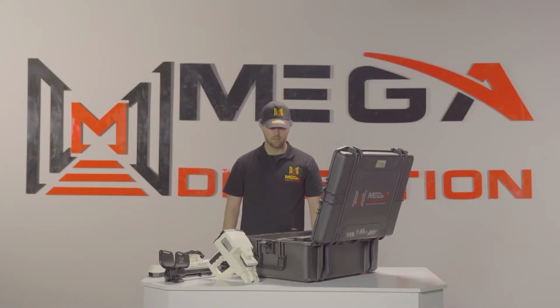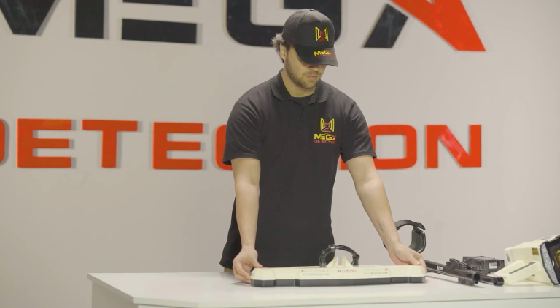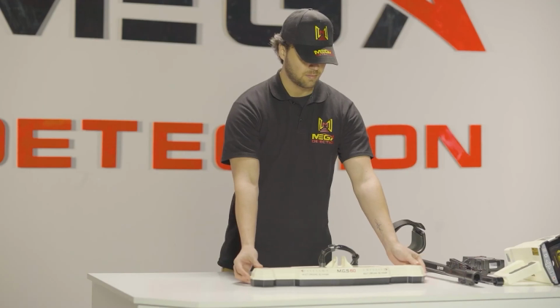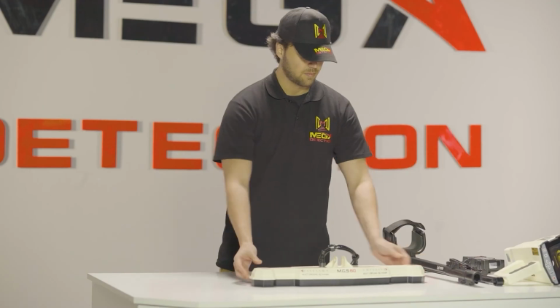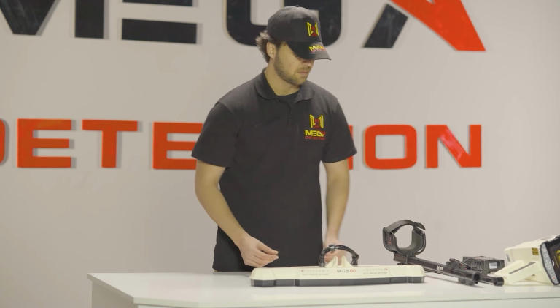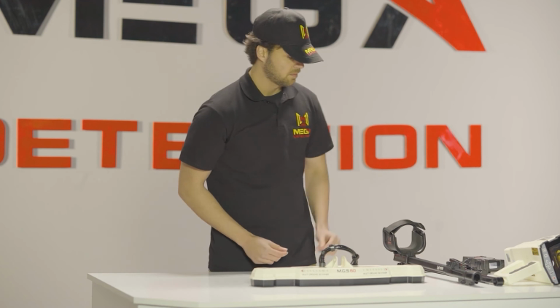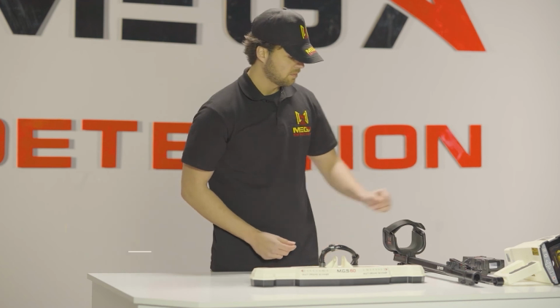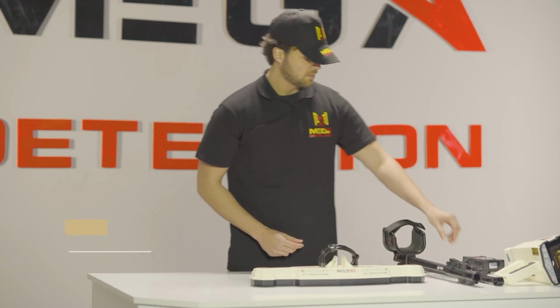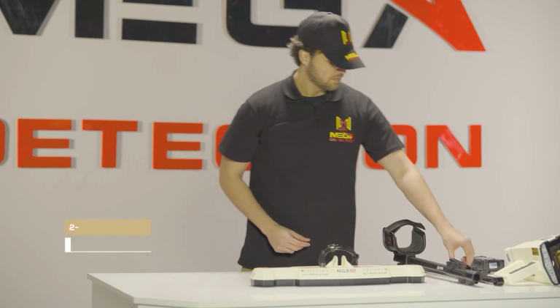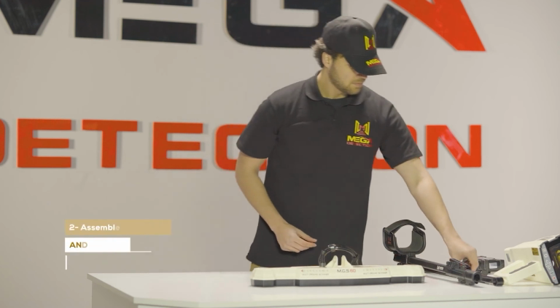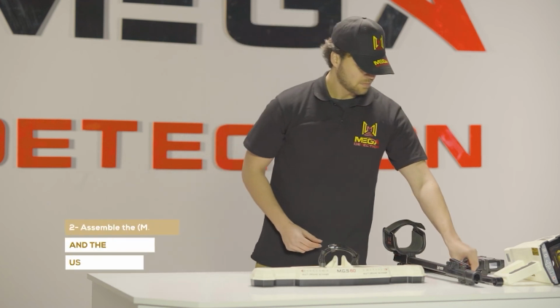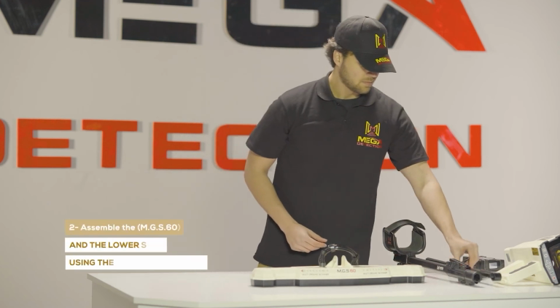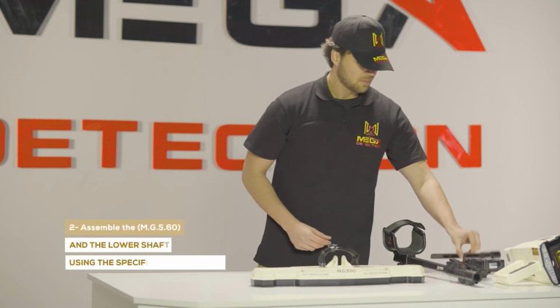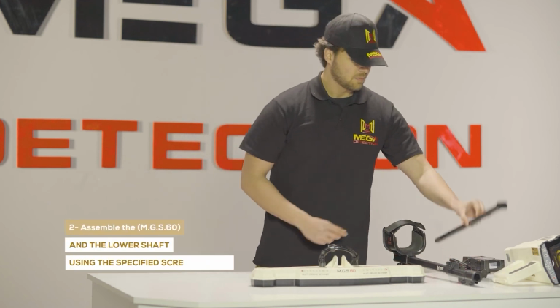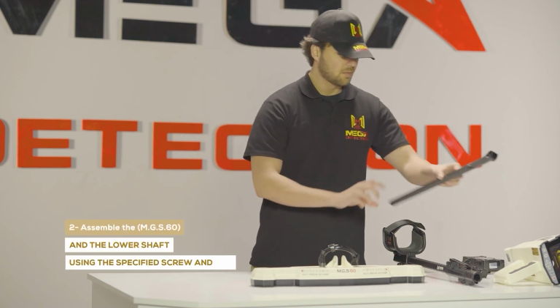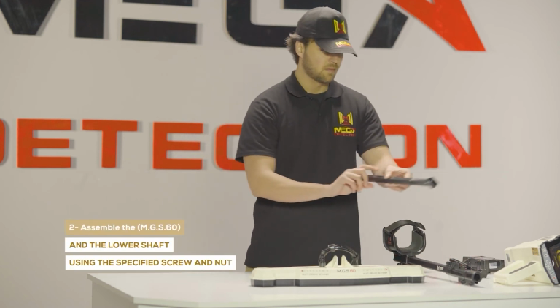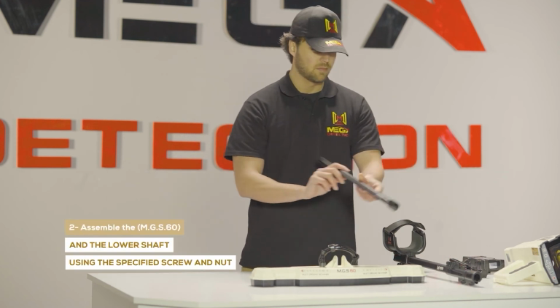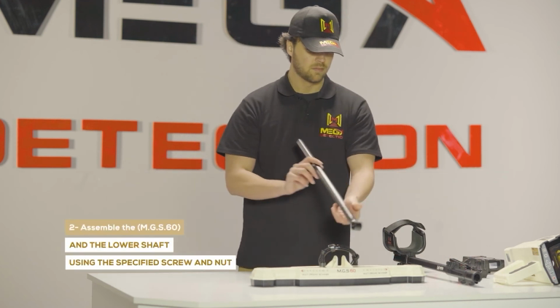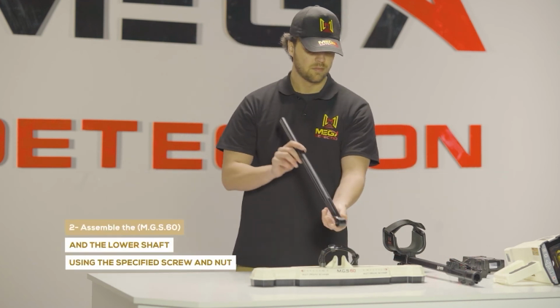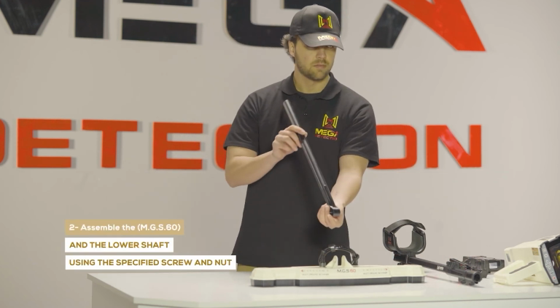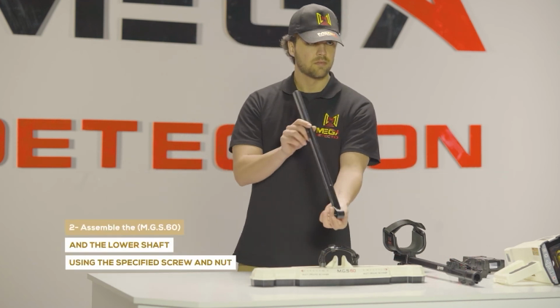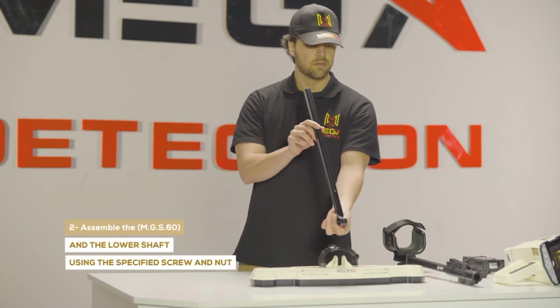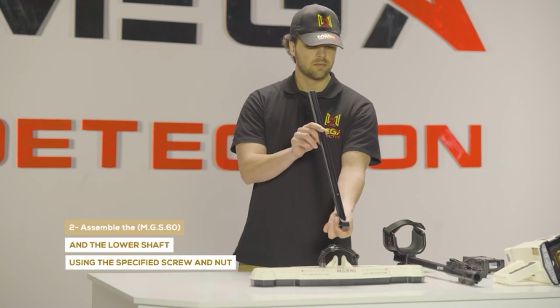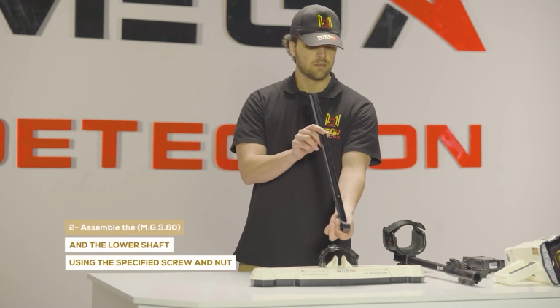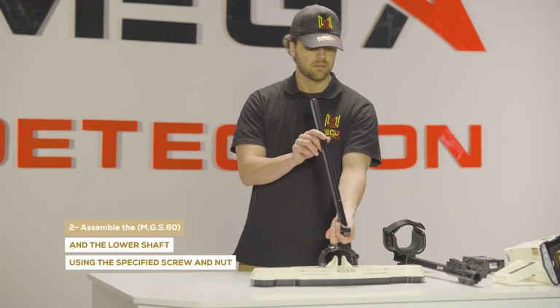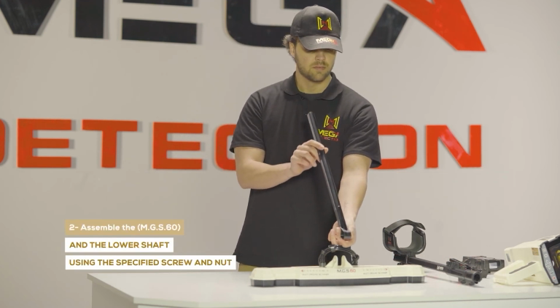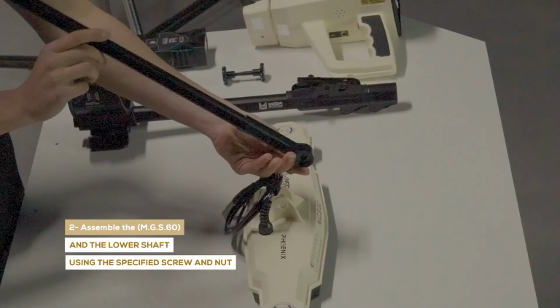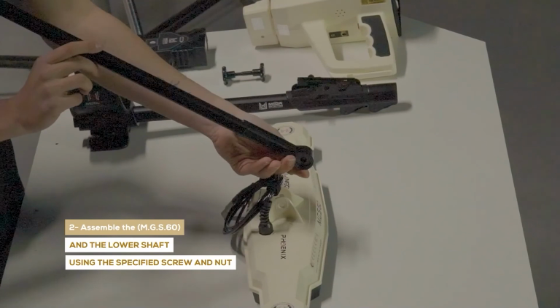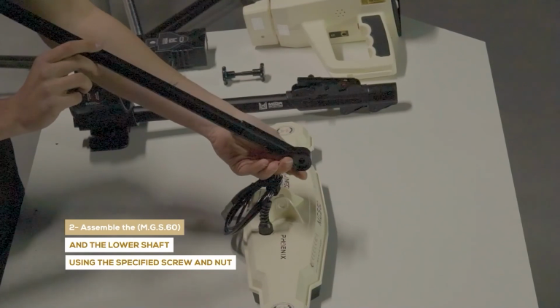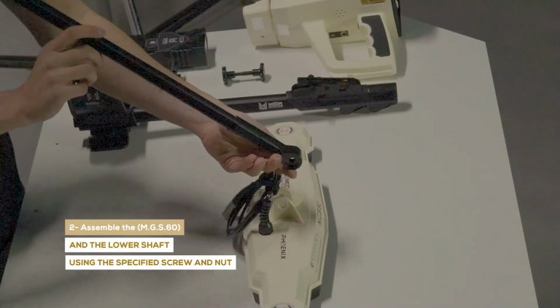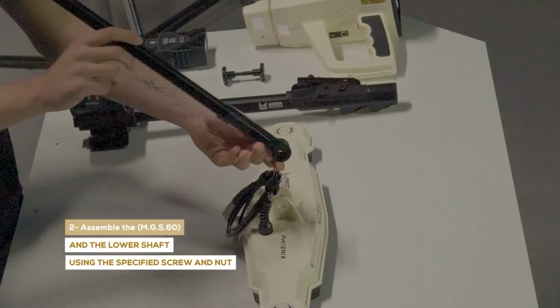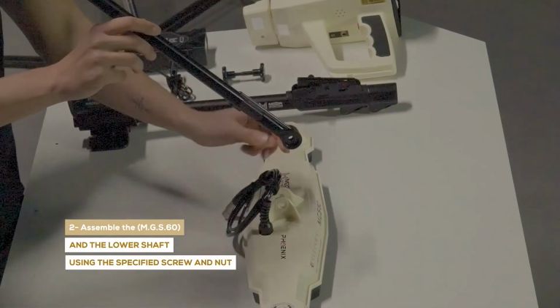Step two: assemble the MGS60 and the lower shaft using the specified screw and nut.